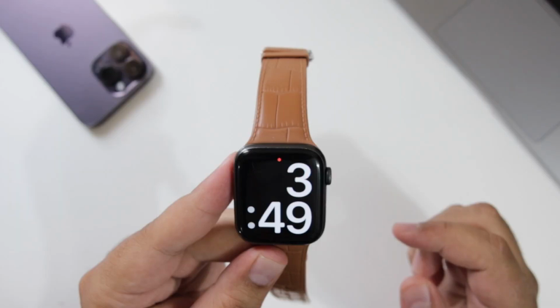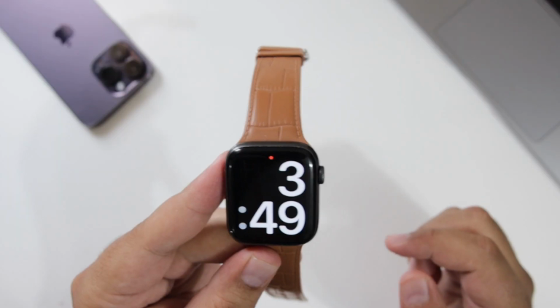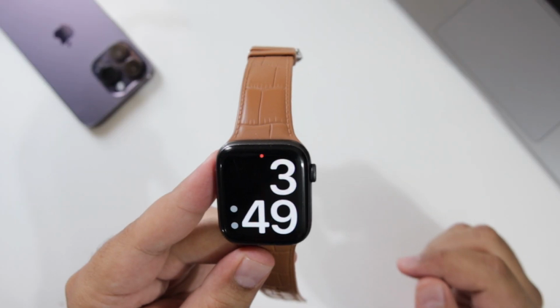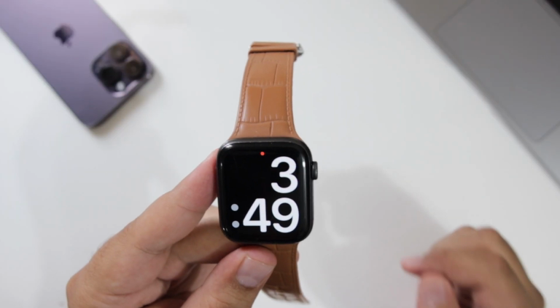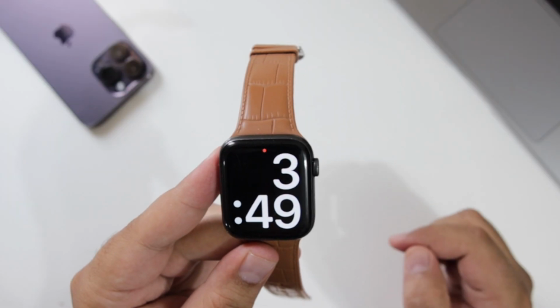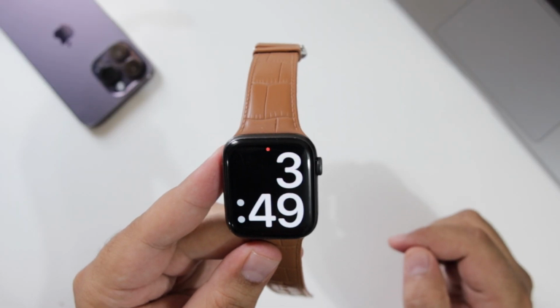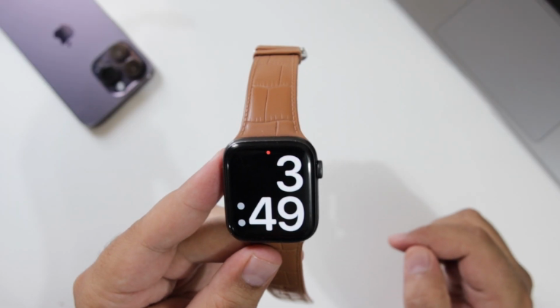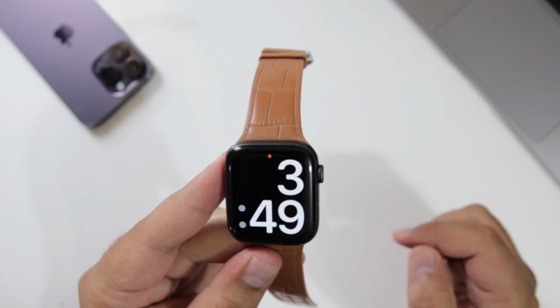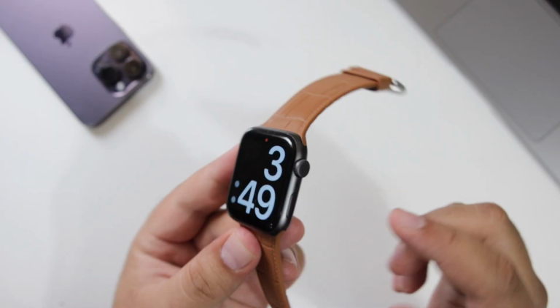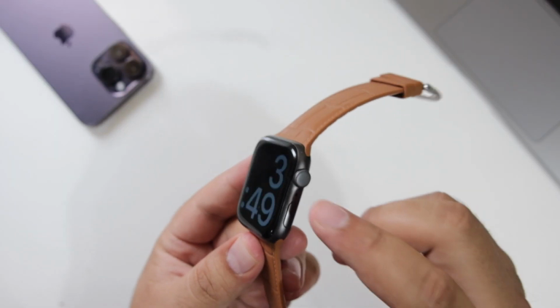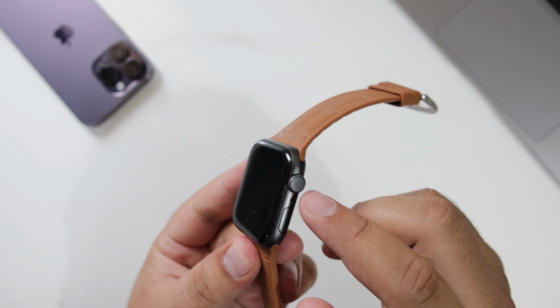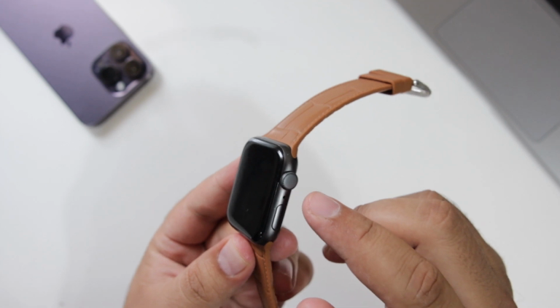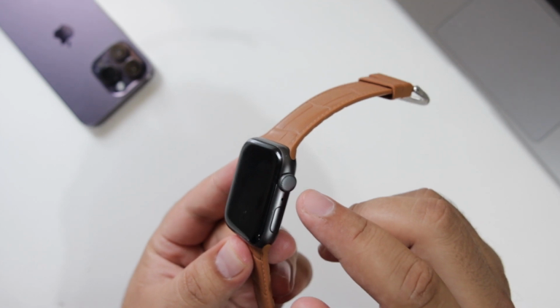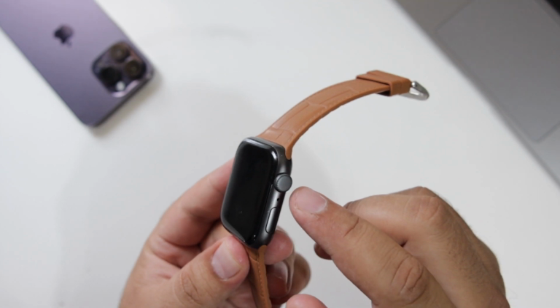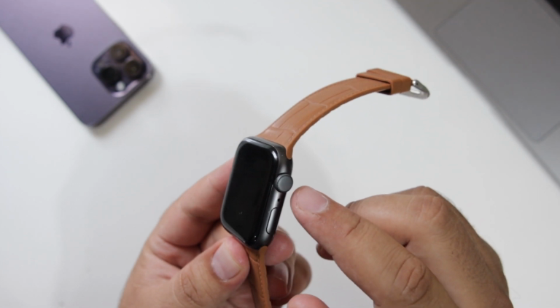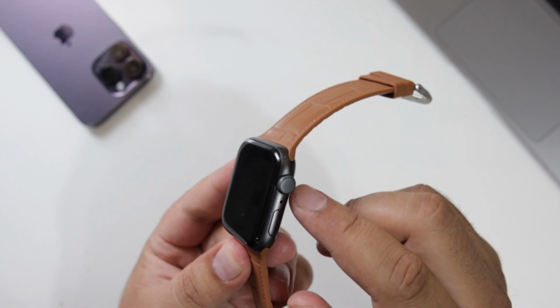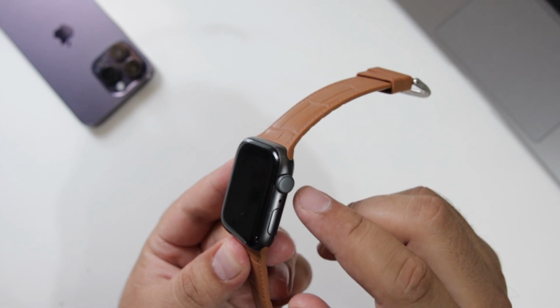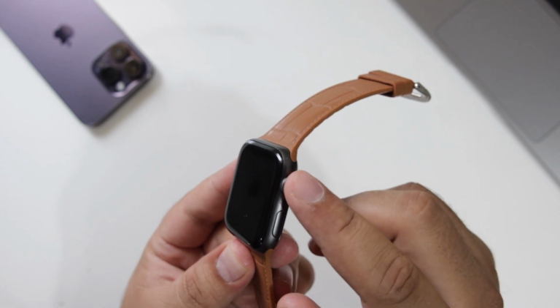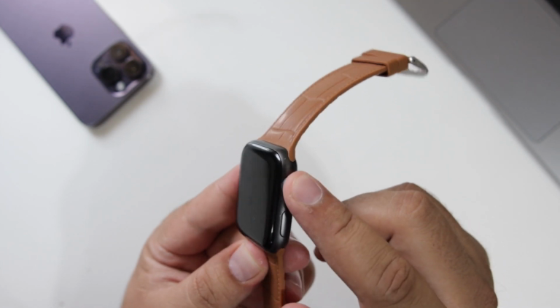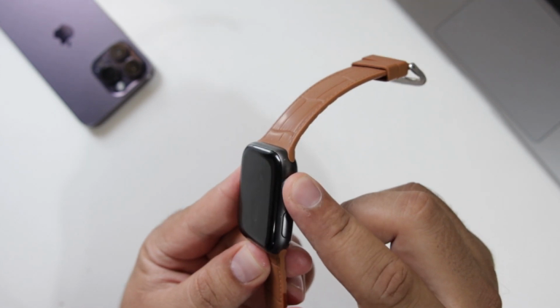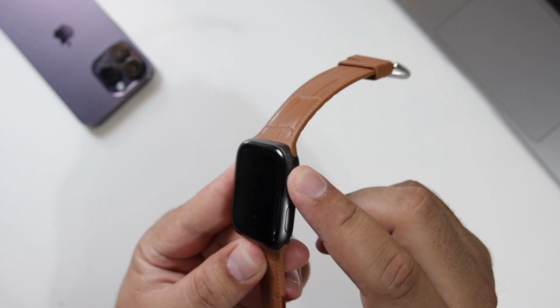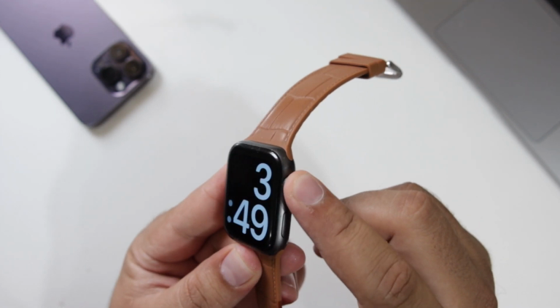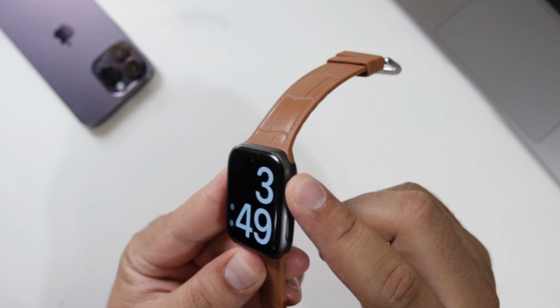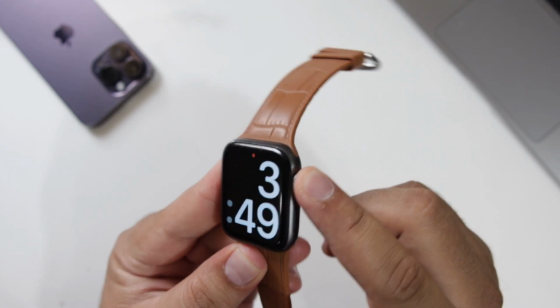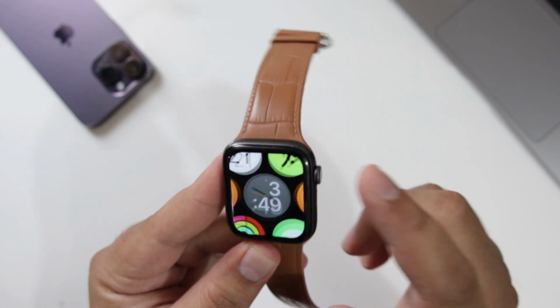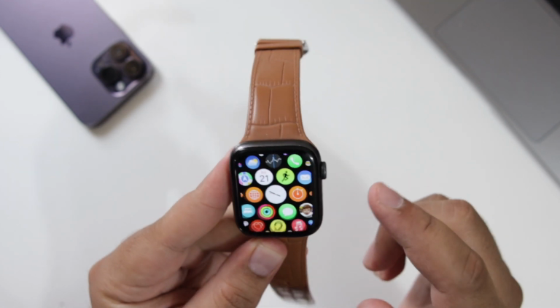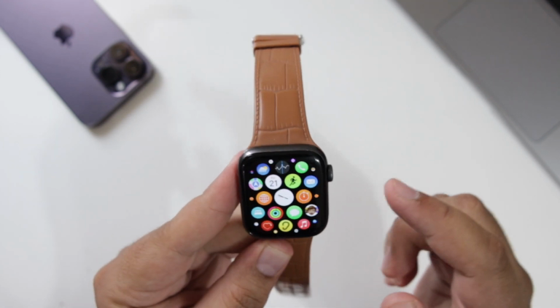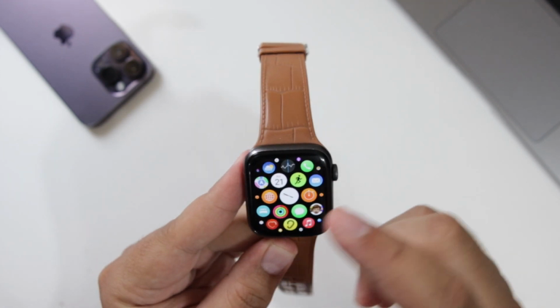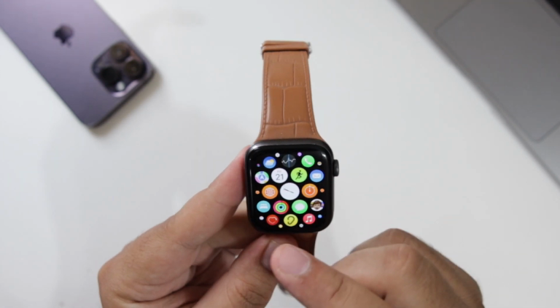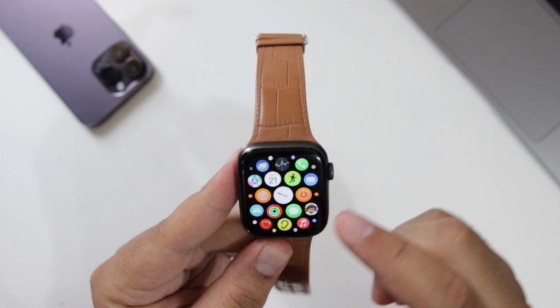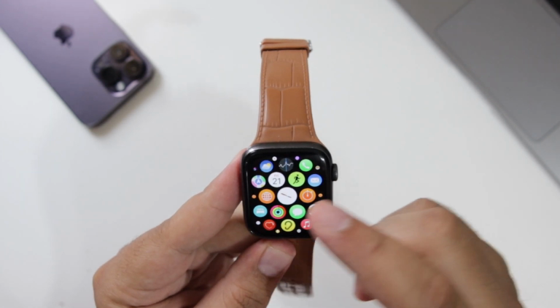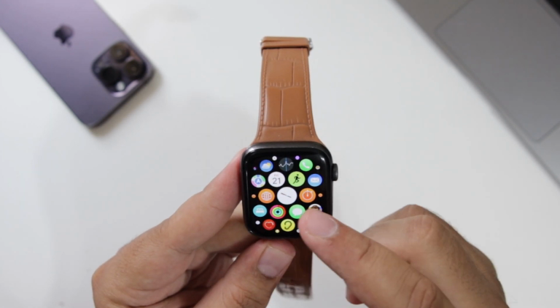The very first step is to press the button which is present on the right side. This will open the menu.